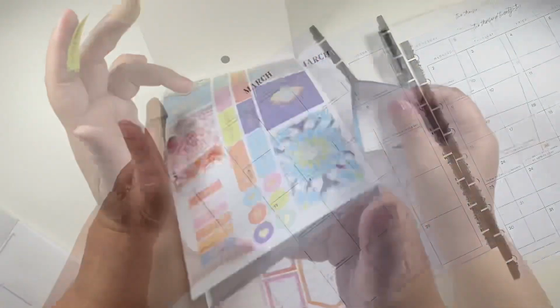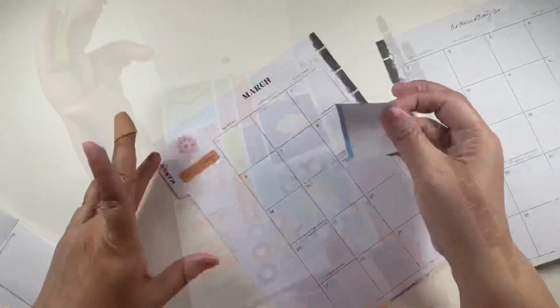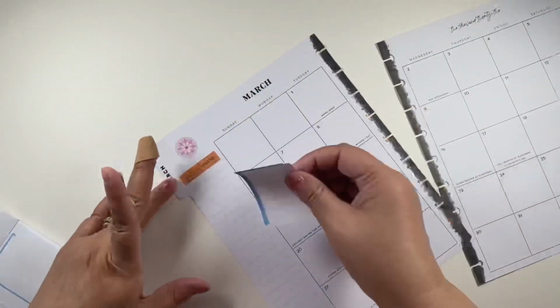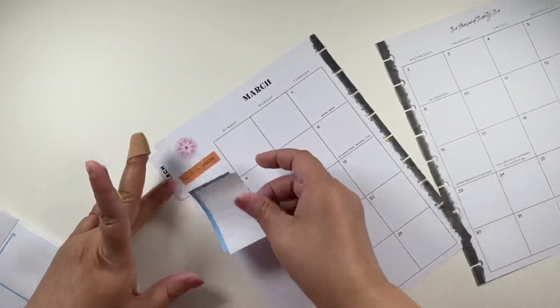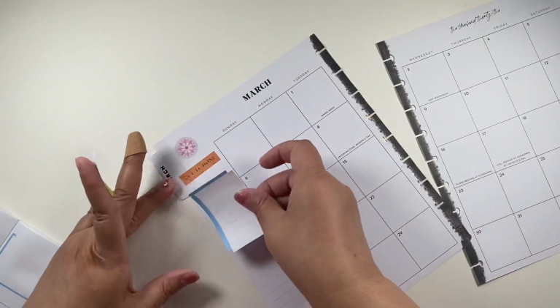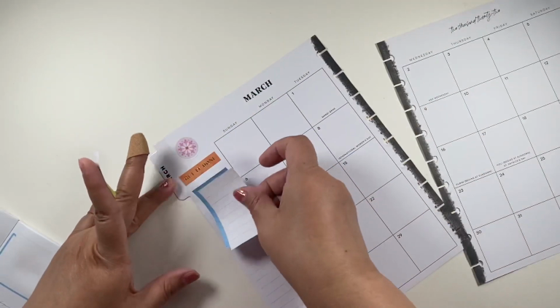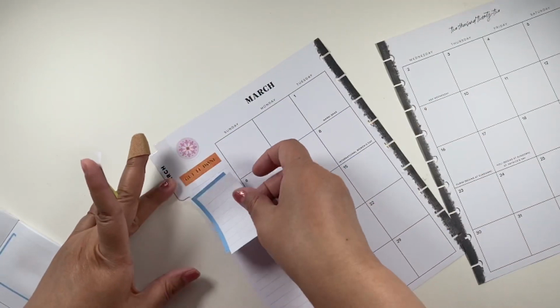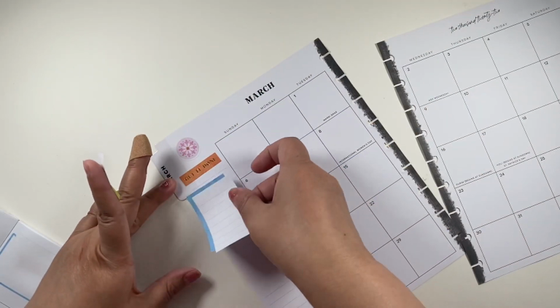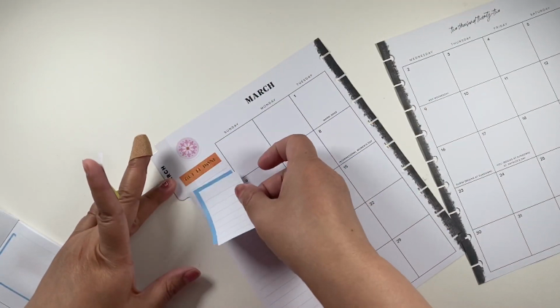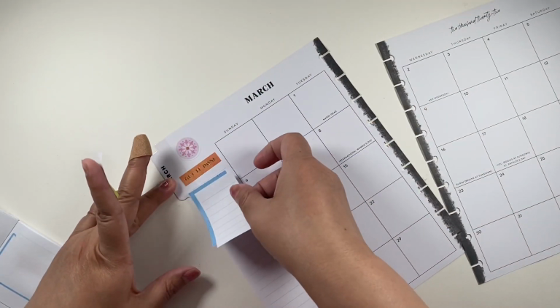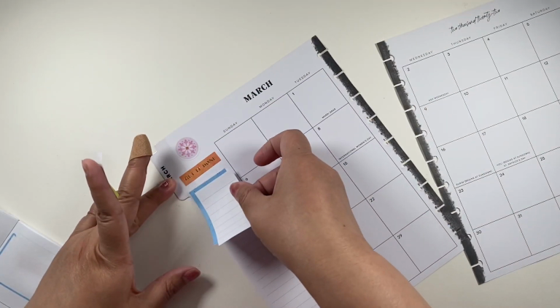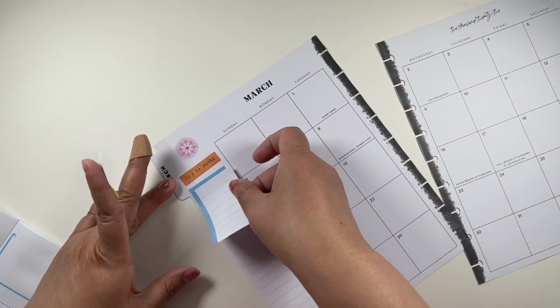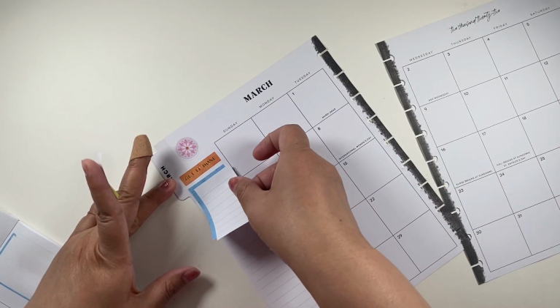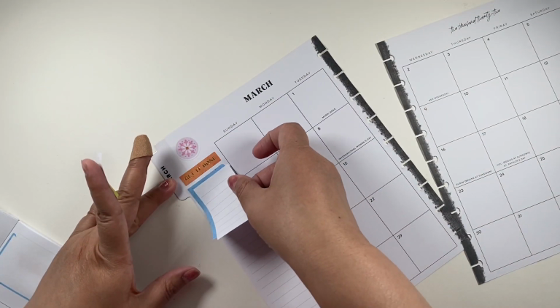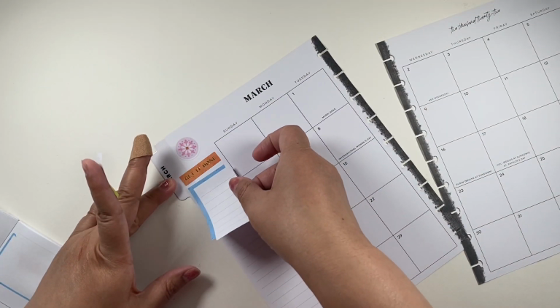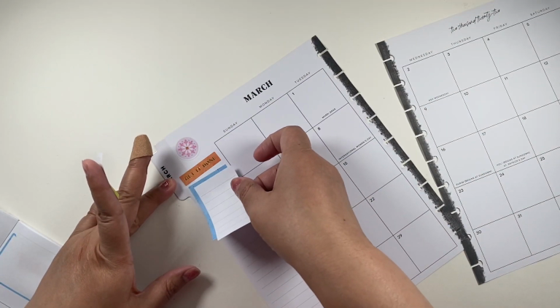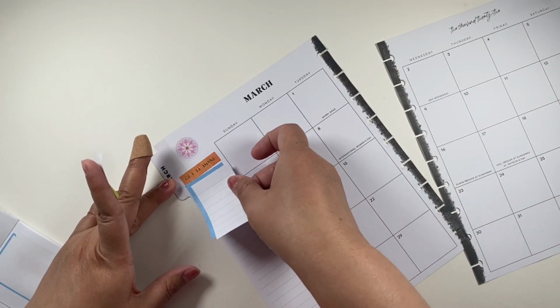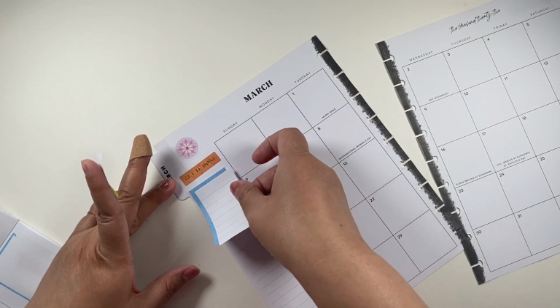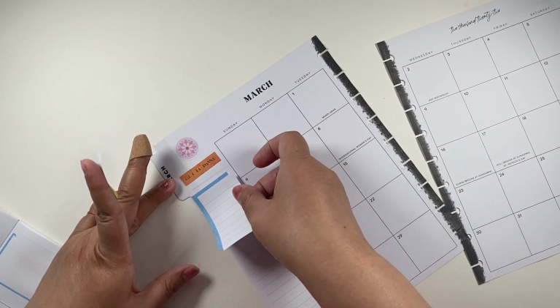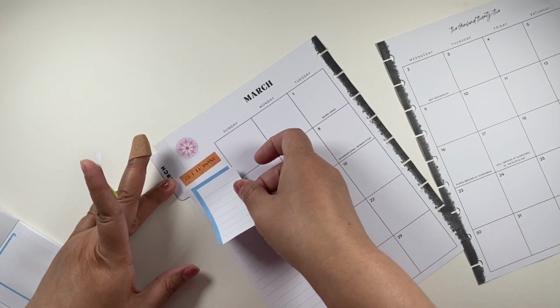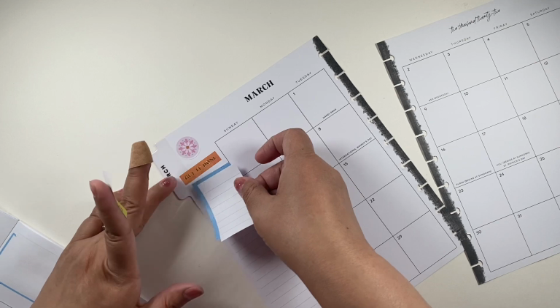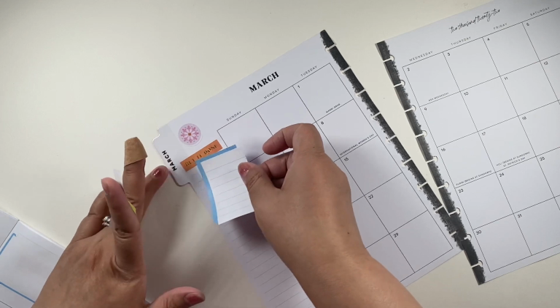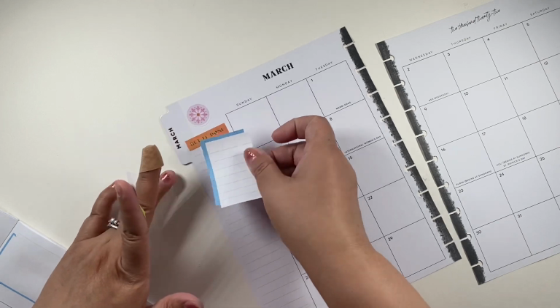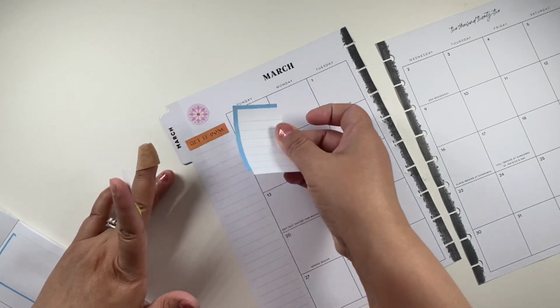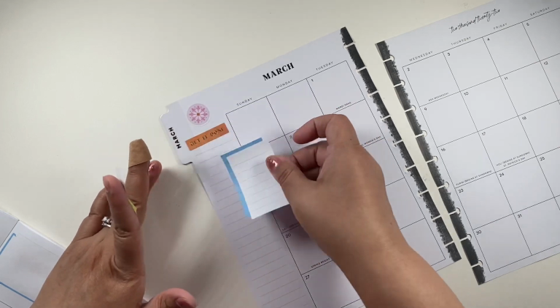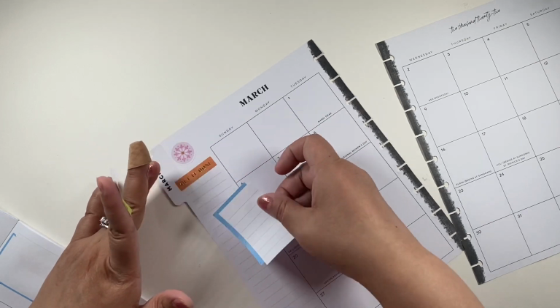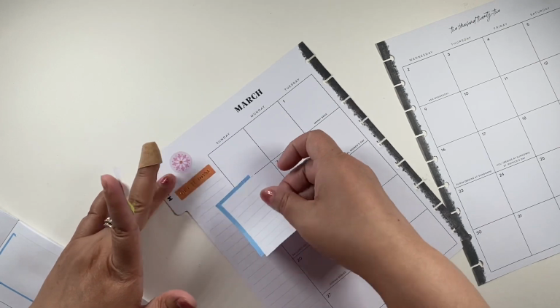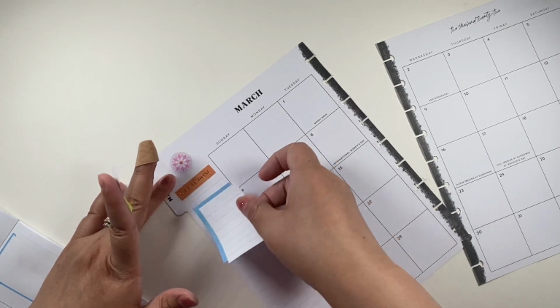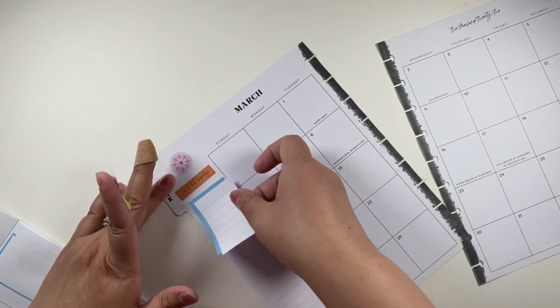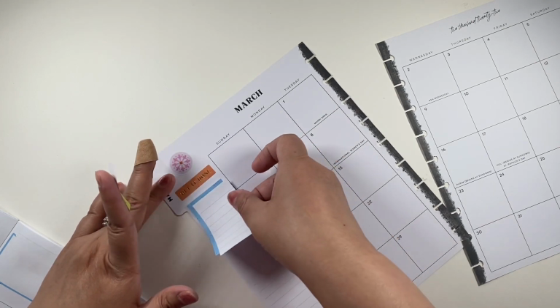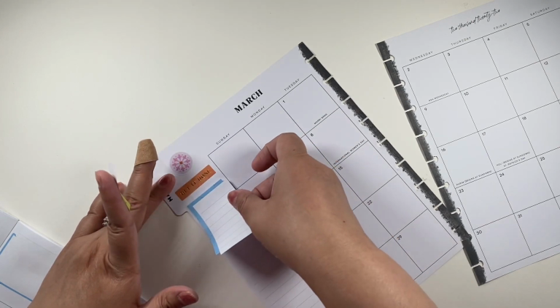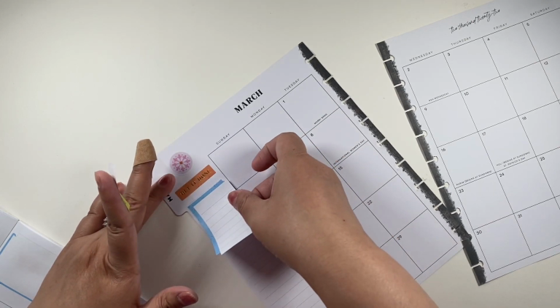And I have this blue box here. And my sticker is crooked. Oh great.